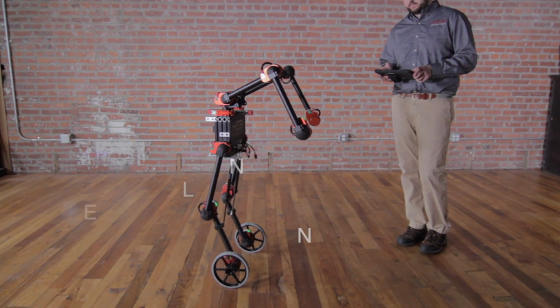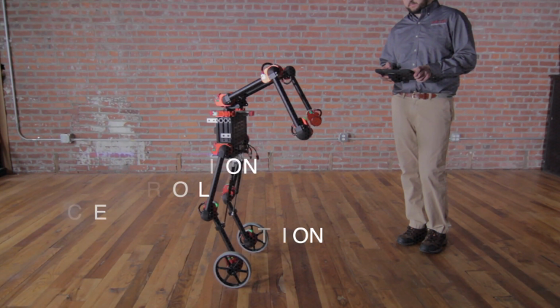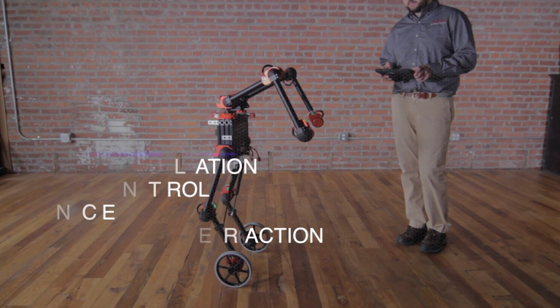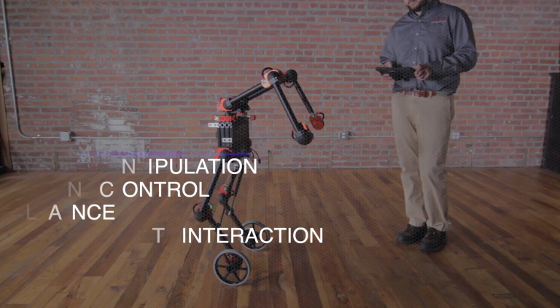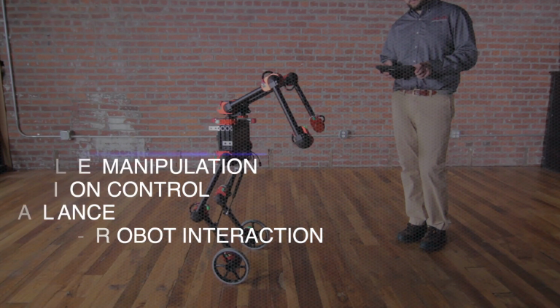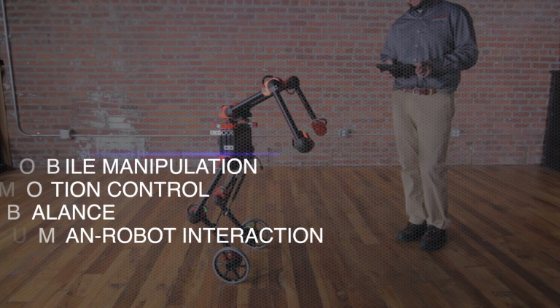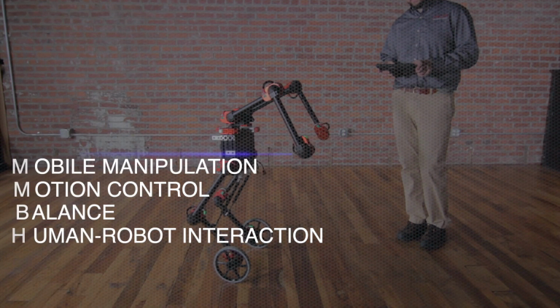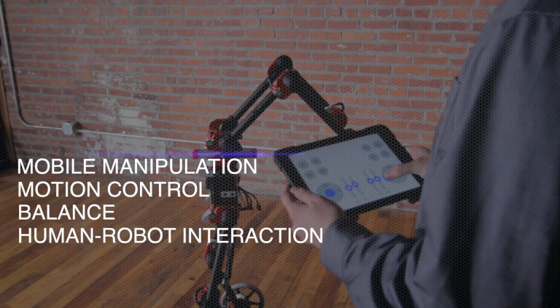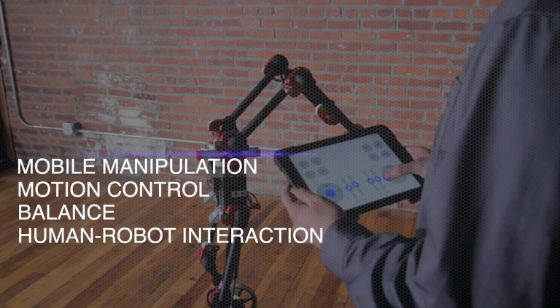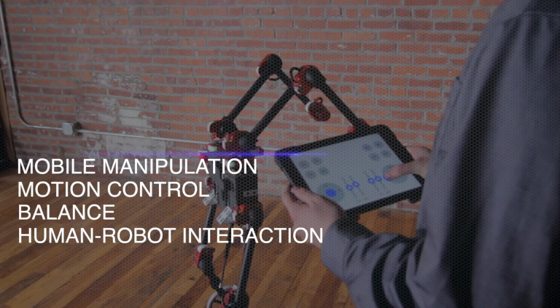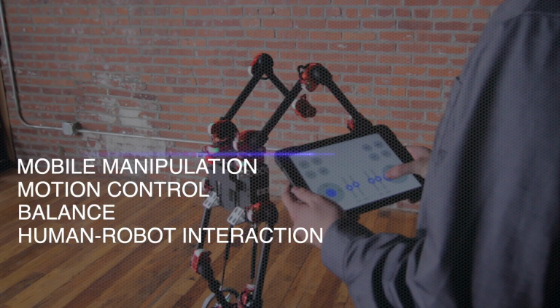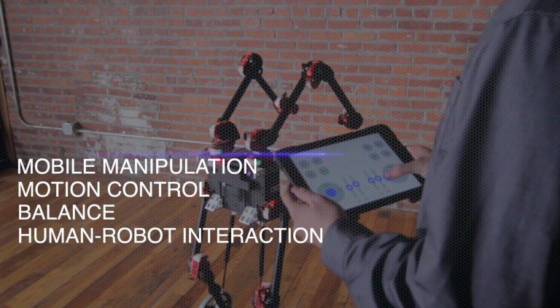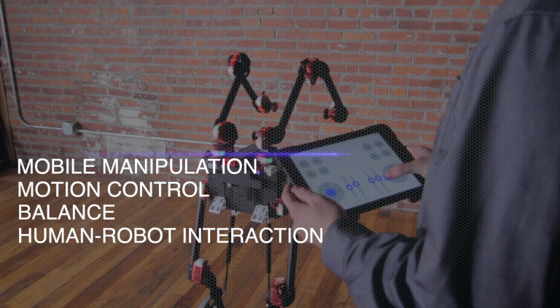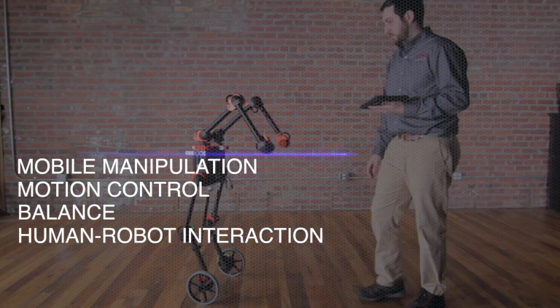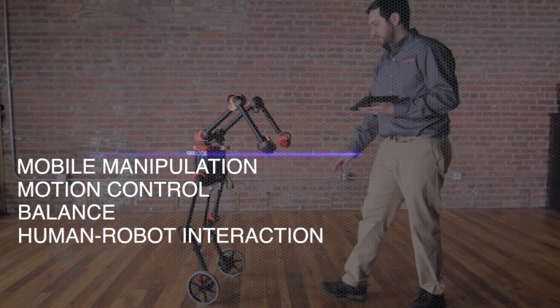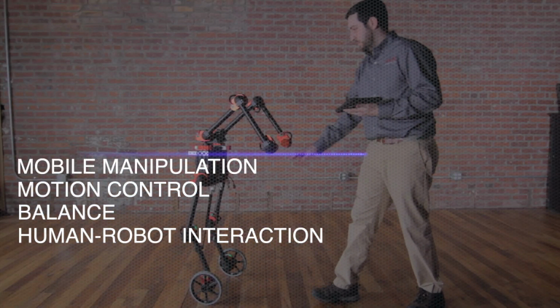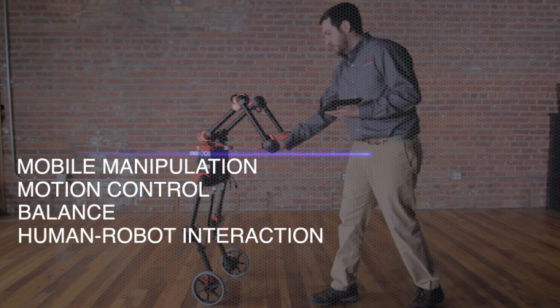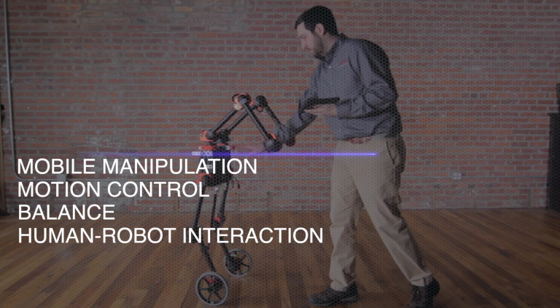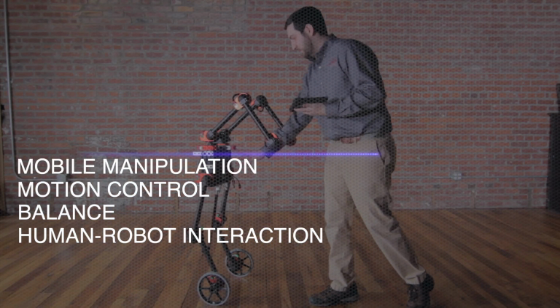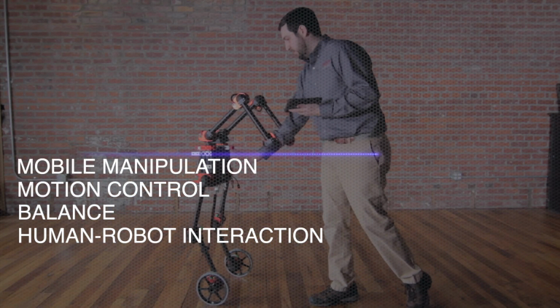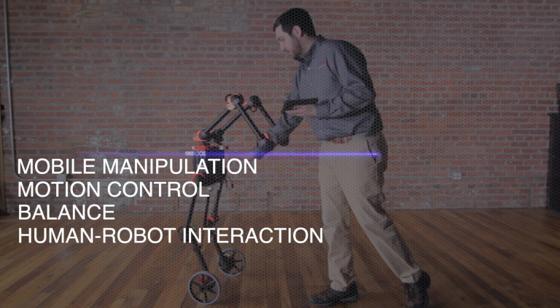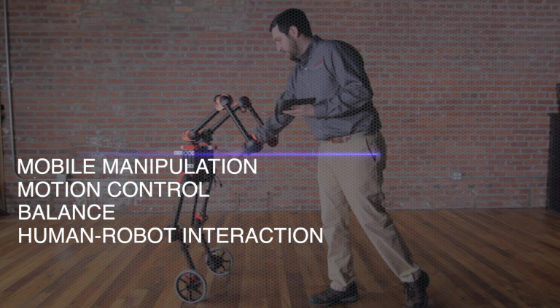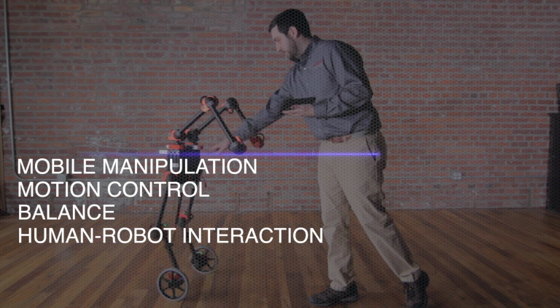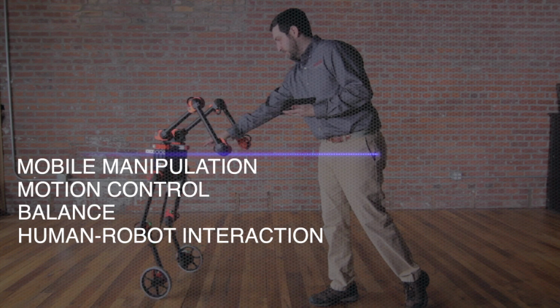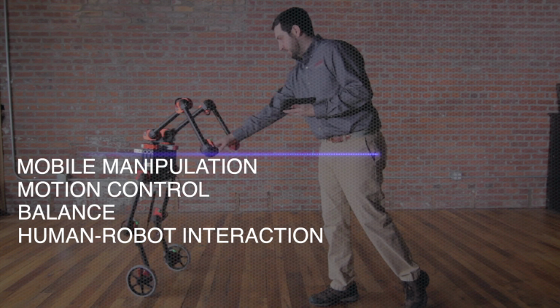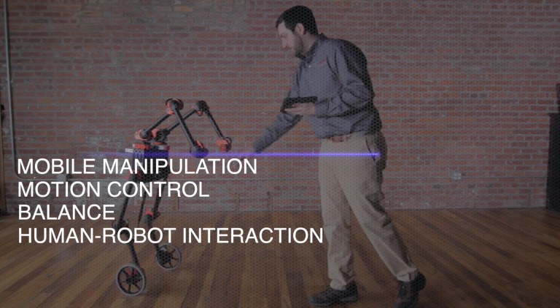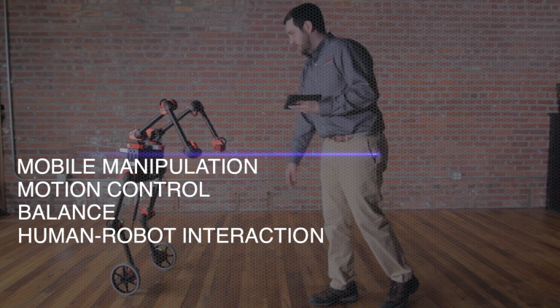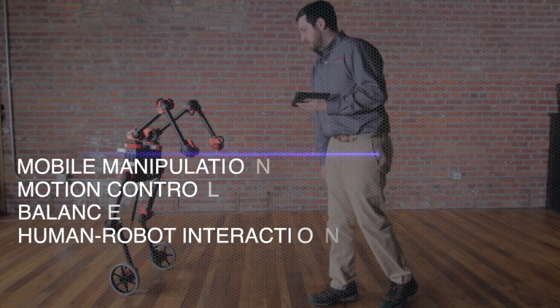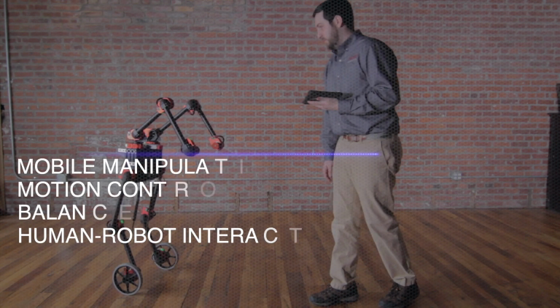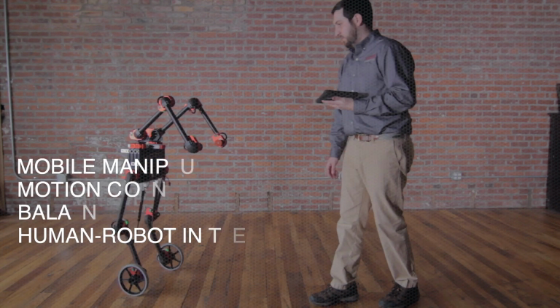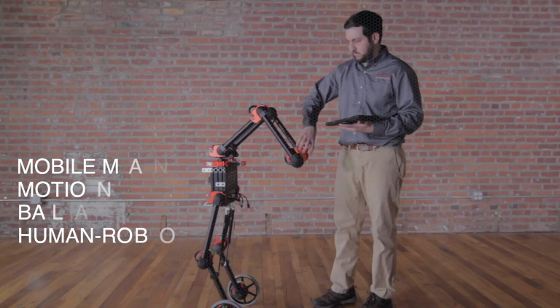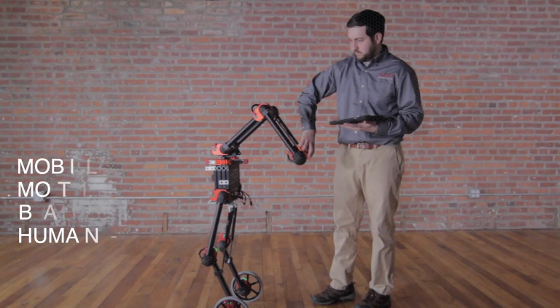Igor can help with a range of research applications, including mobile manipulation, motion control, balance, and human-robot interaction.